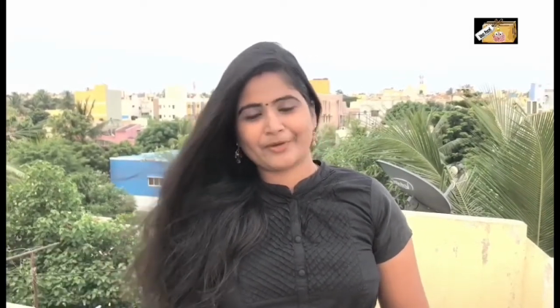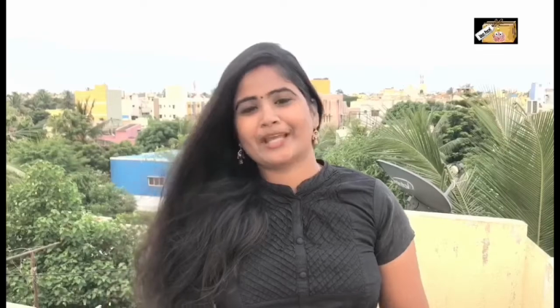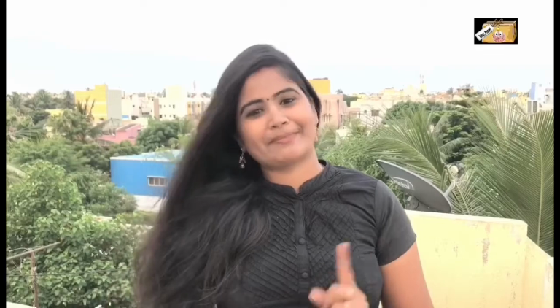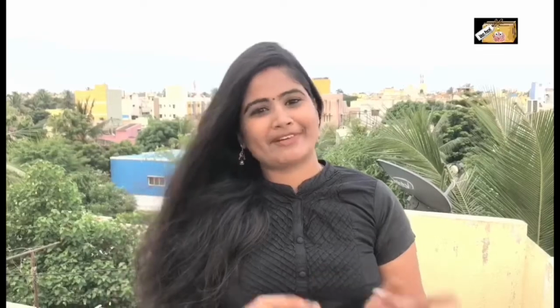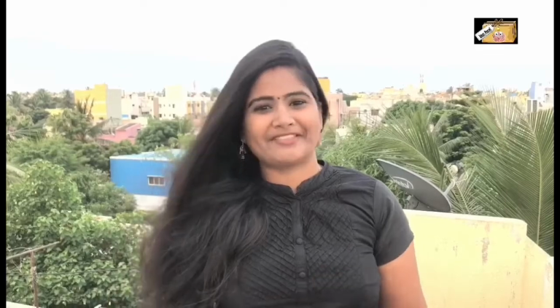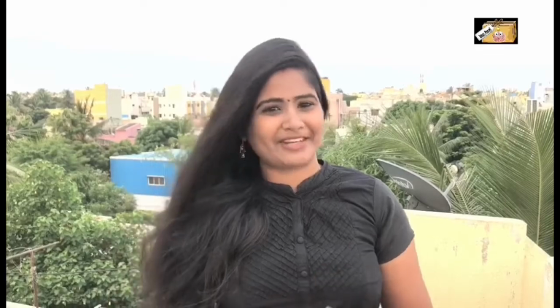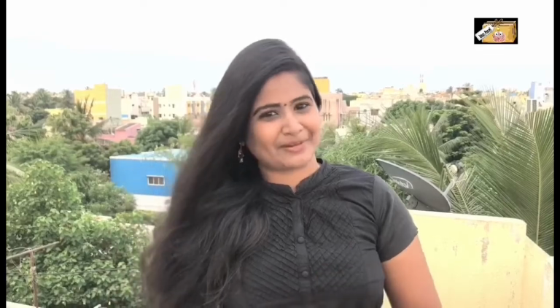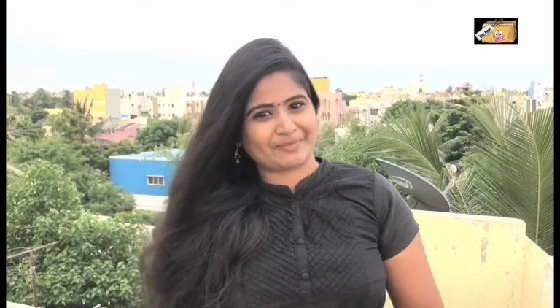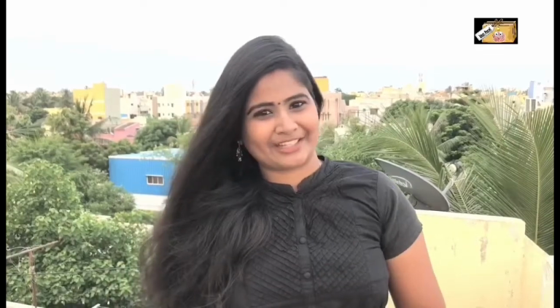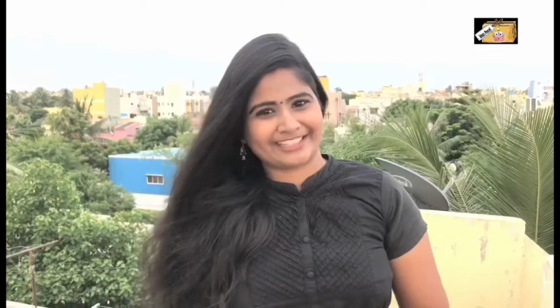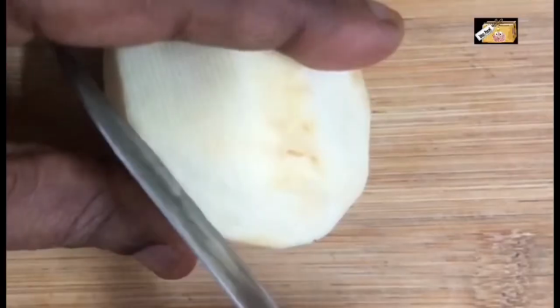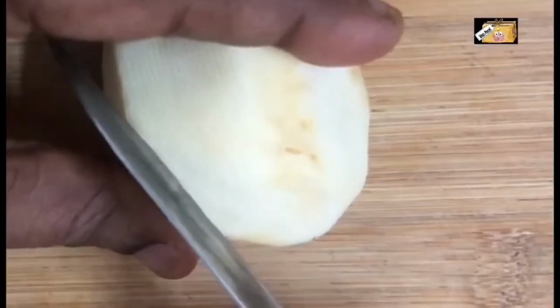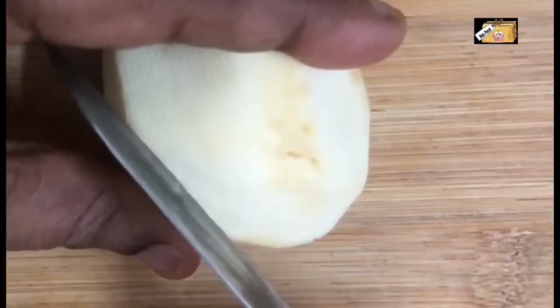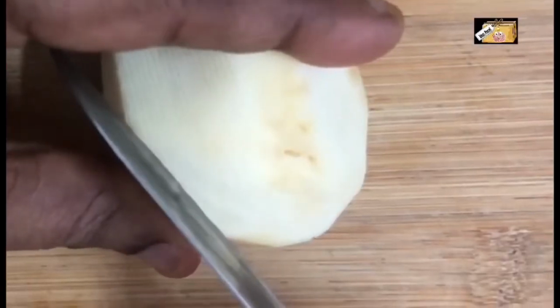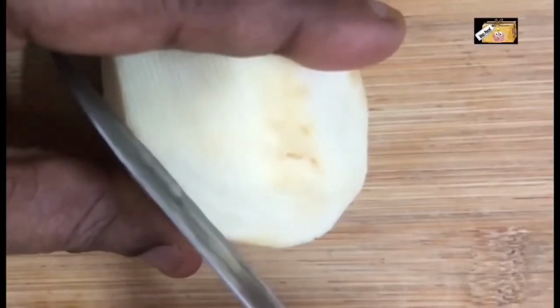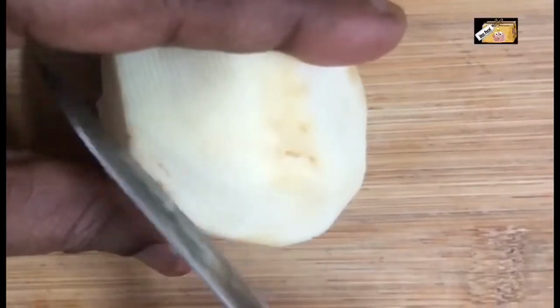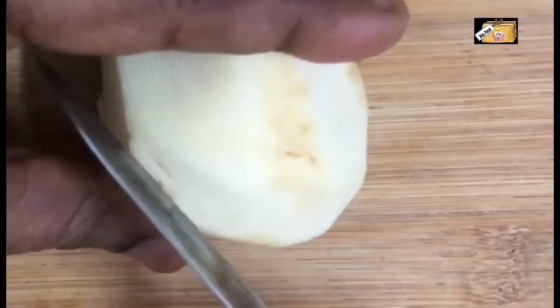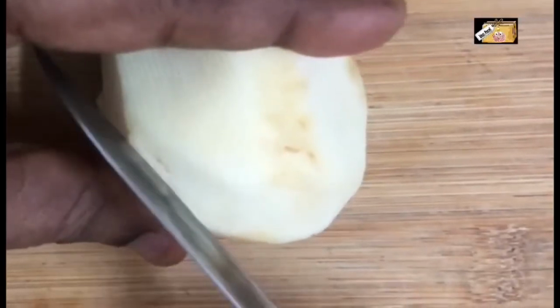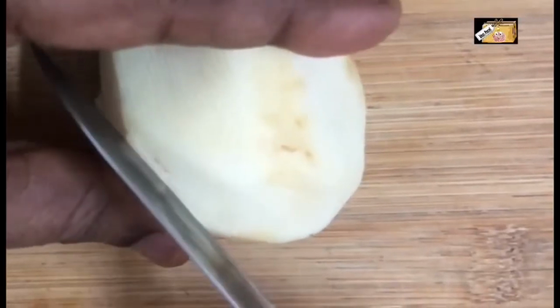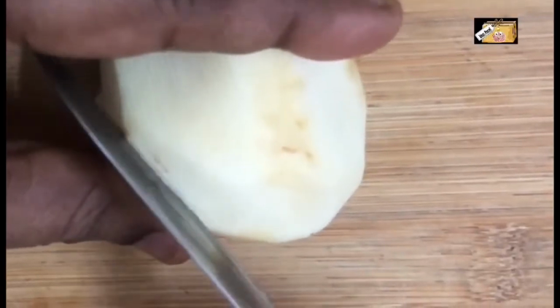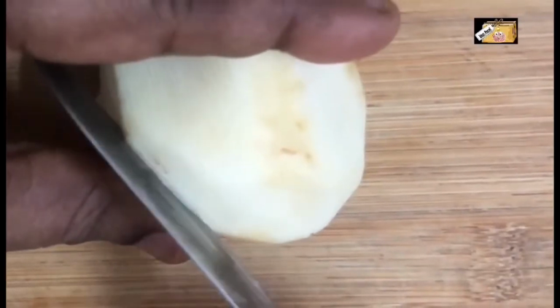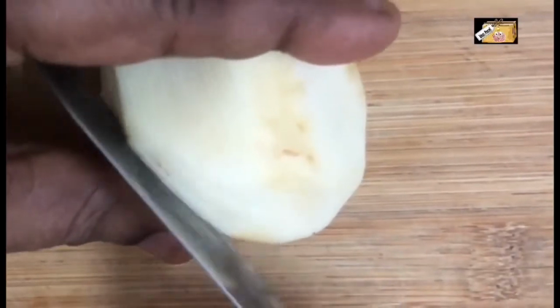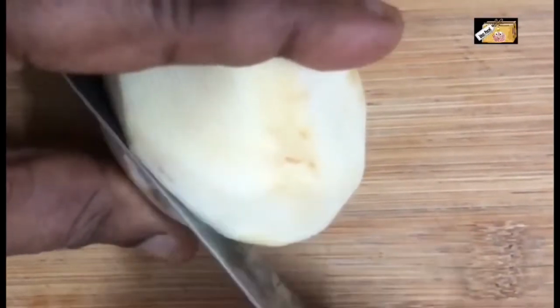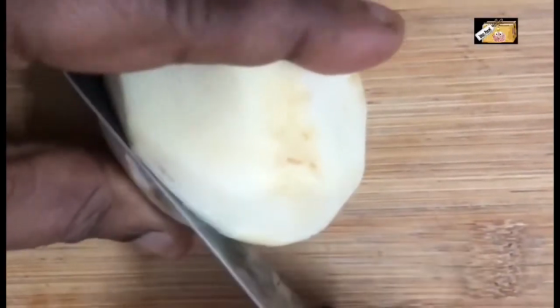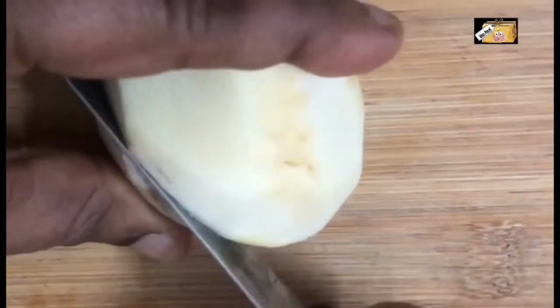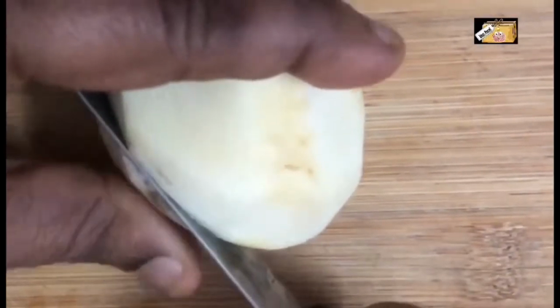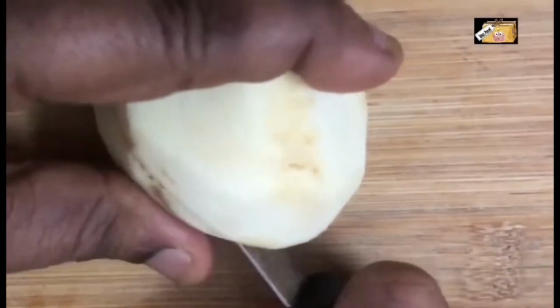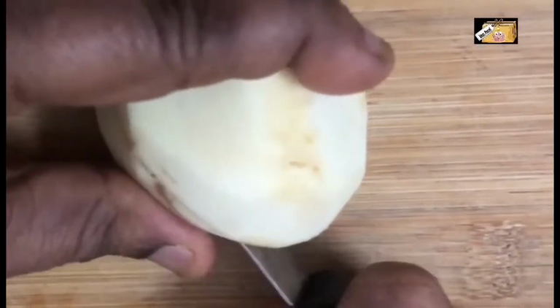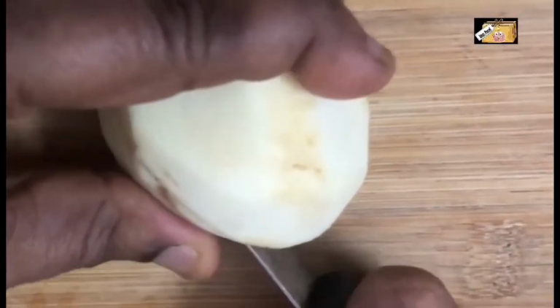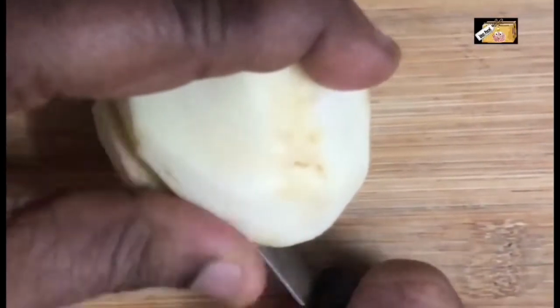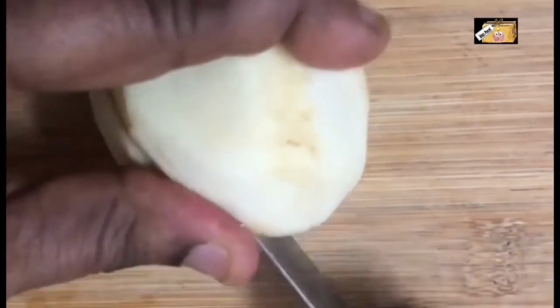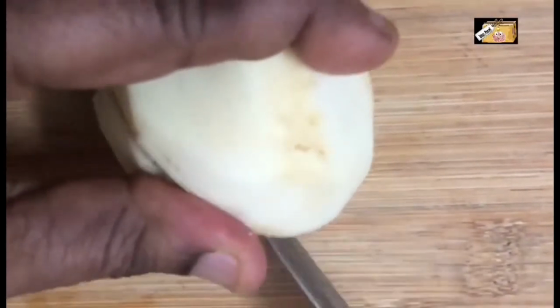Now we are going to show you. First, take a medium-sized potato and cut it vertically.